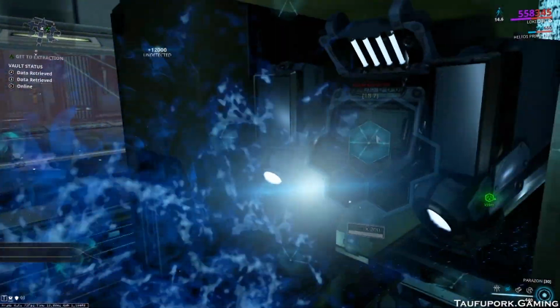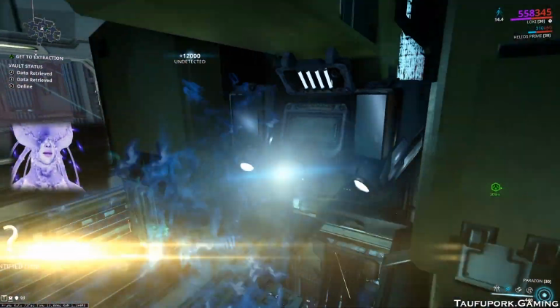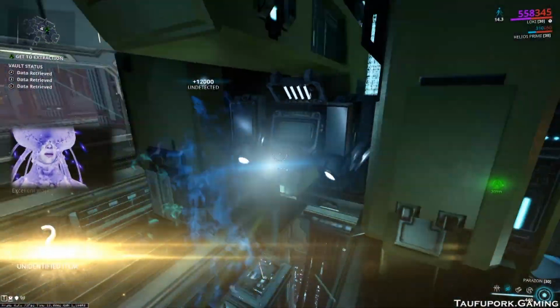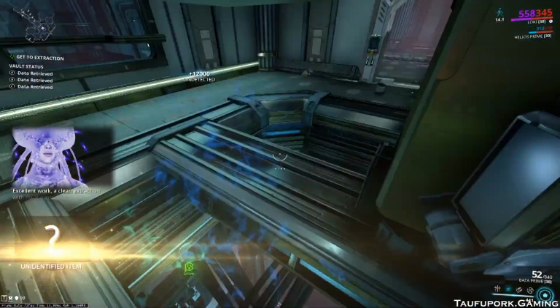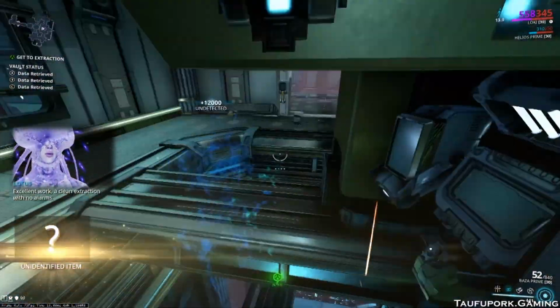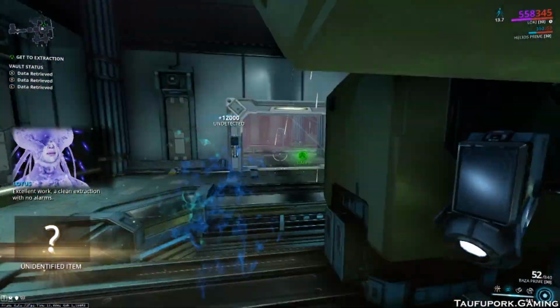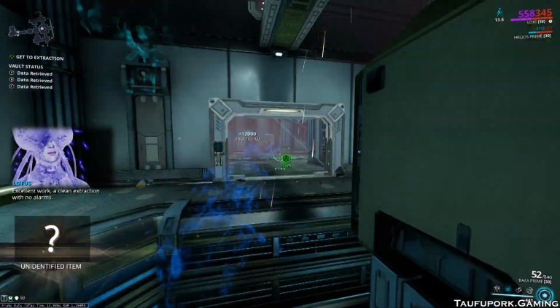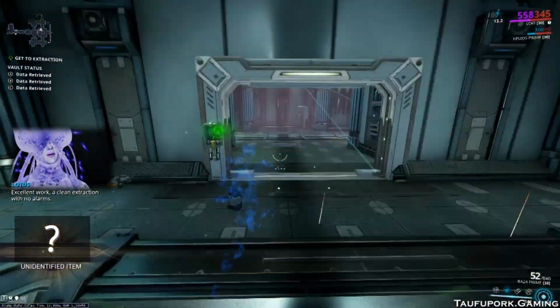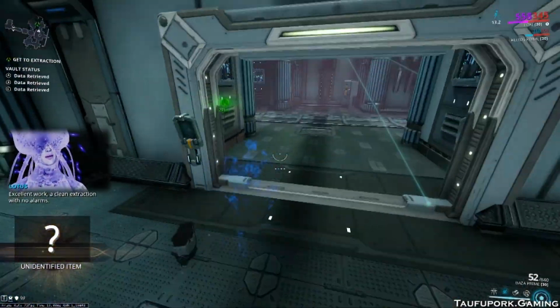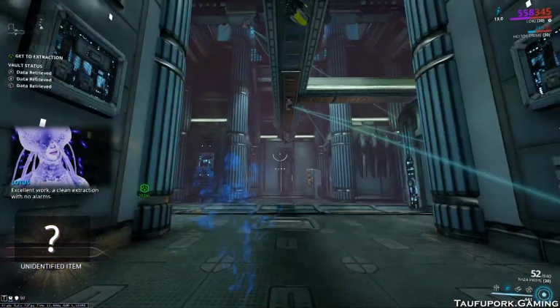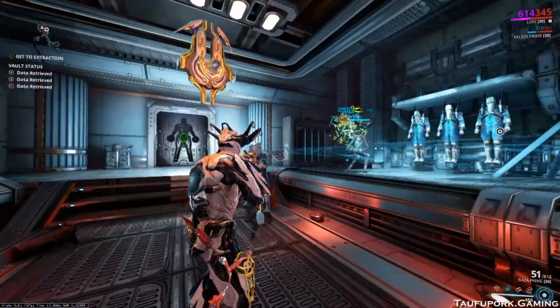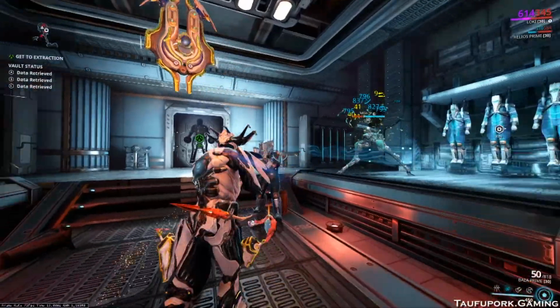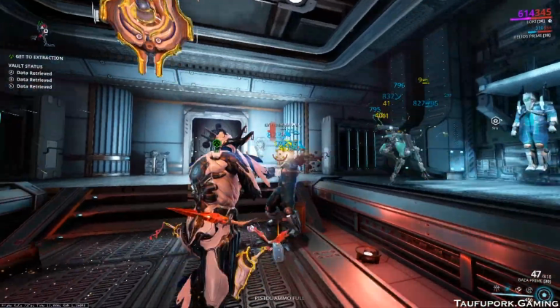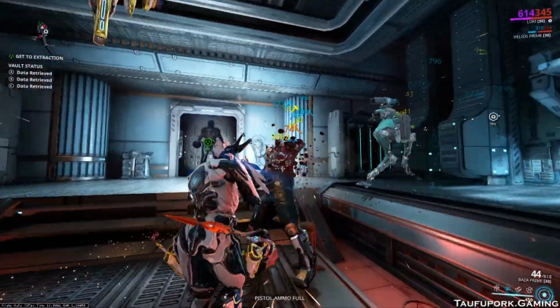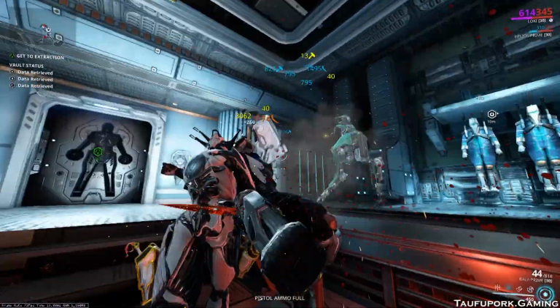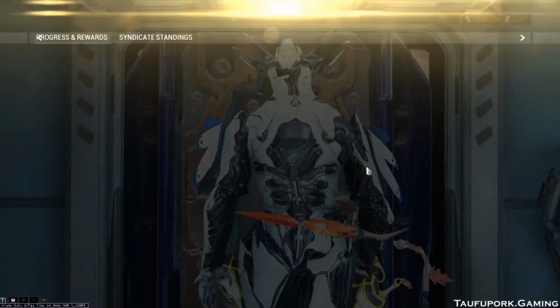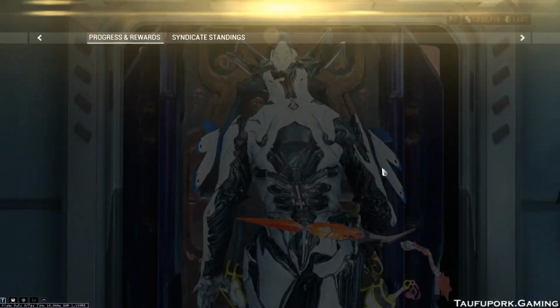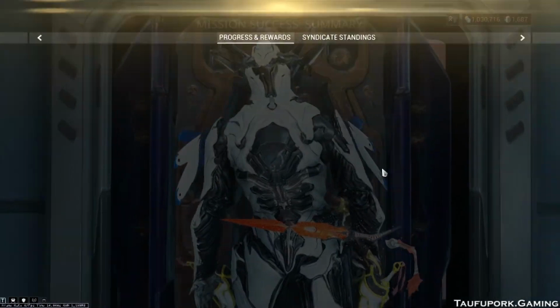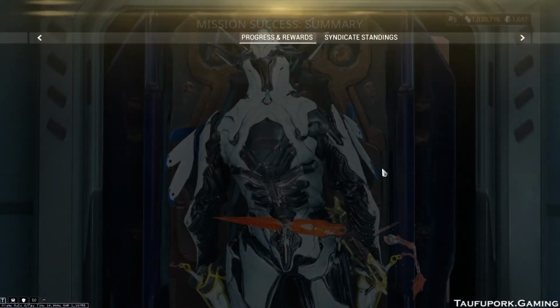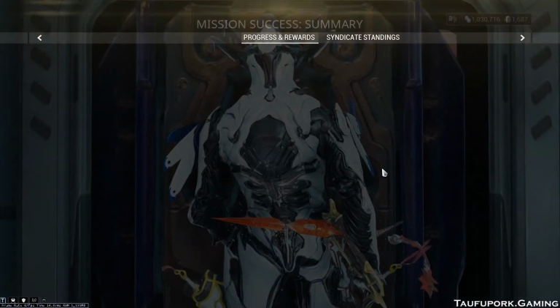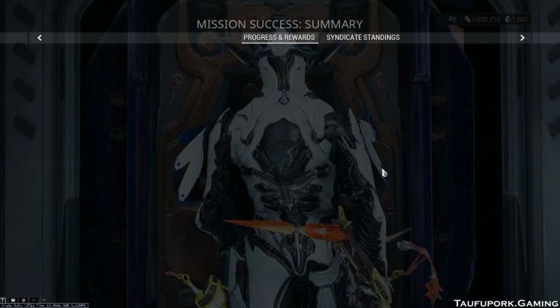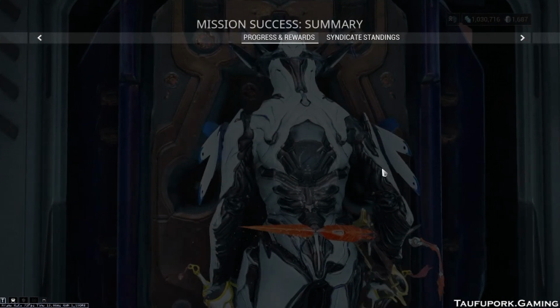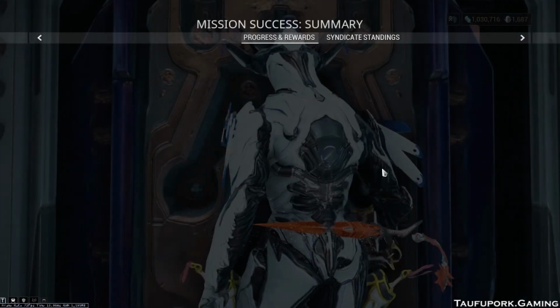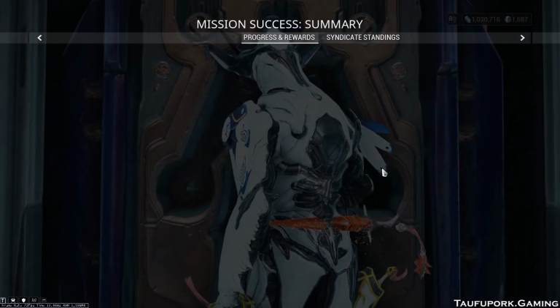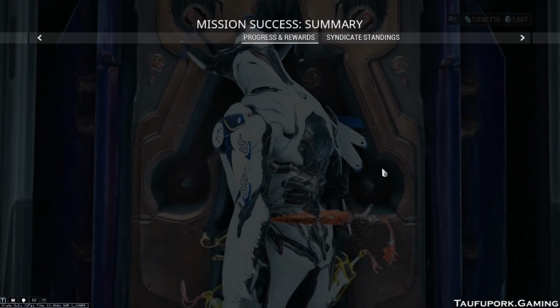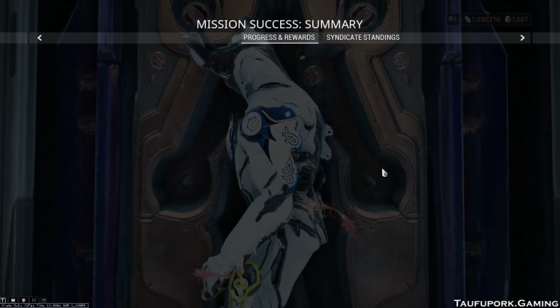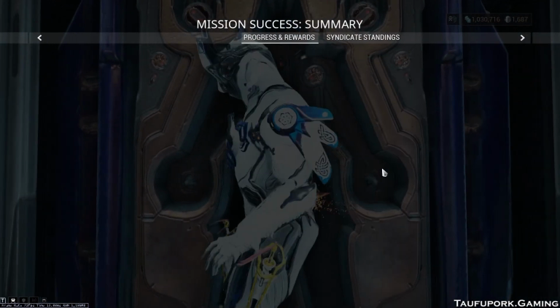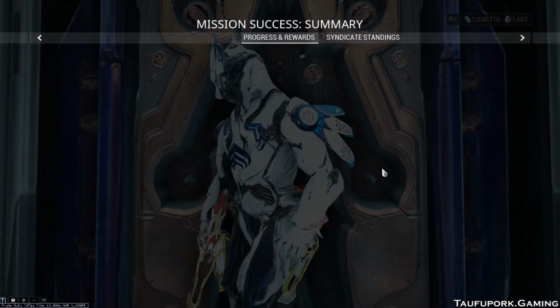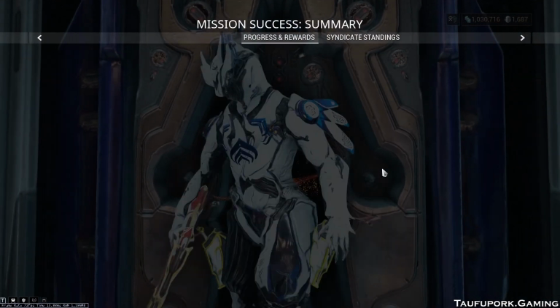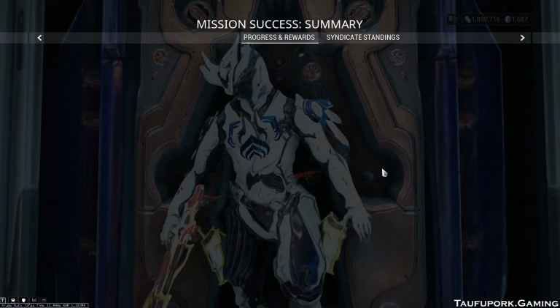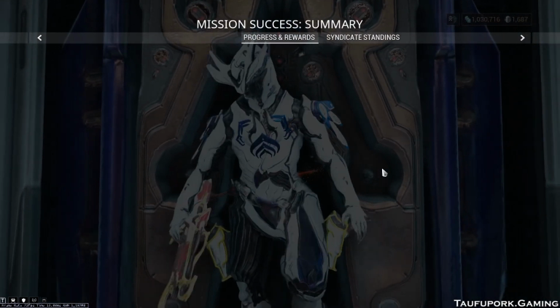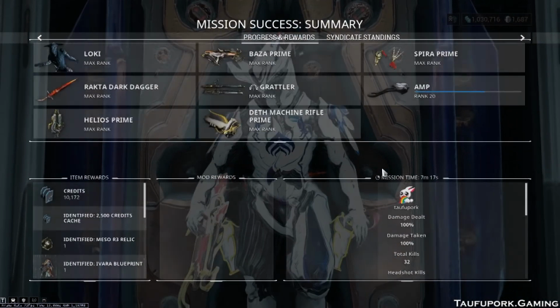I hope that this guide can help you to hack Corpus console better and faster. Good luck and happy hacking!